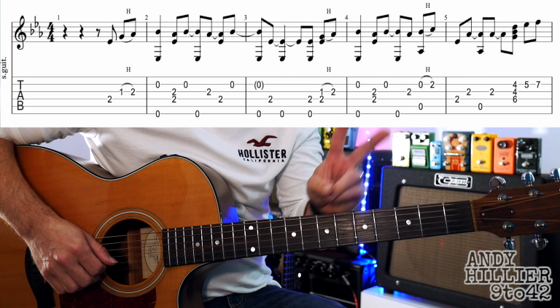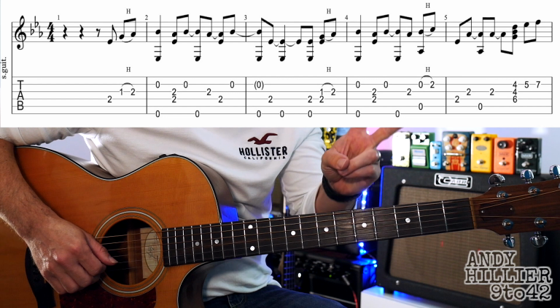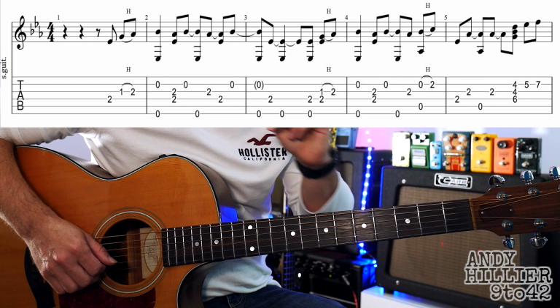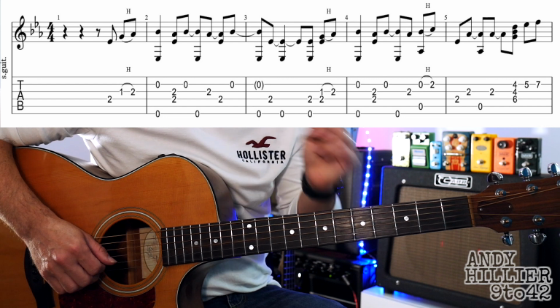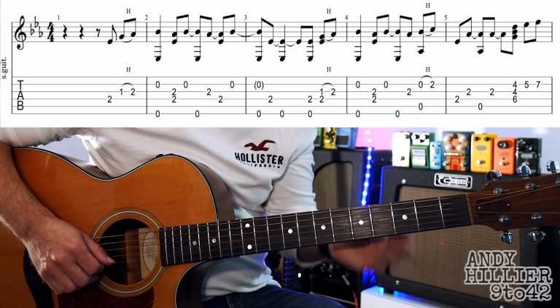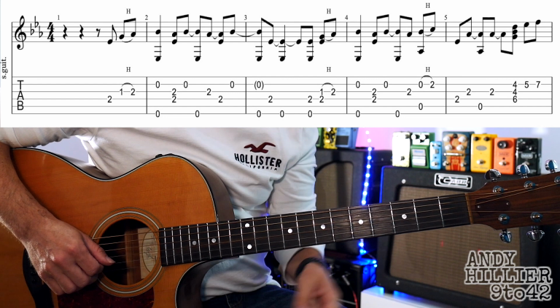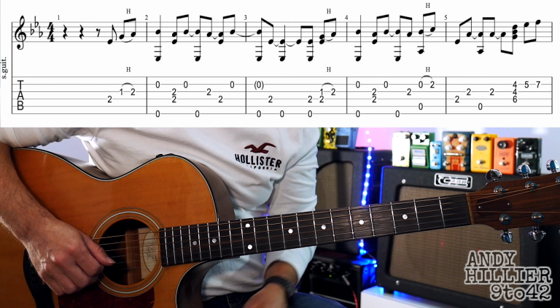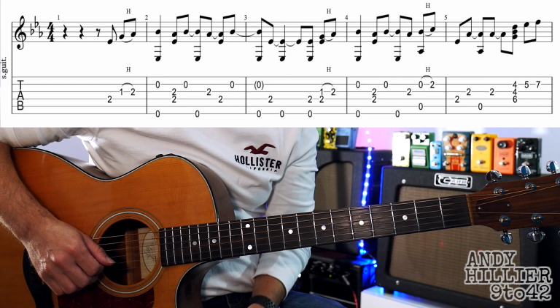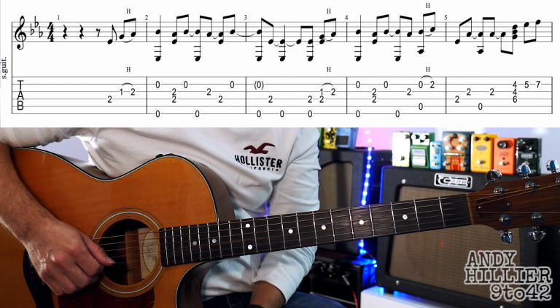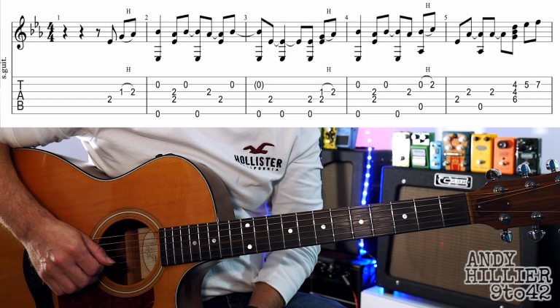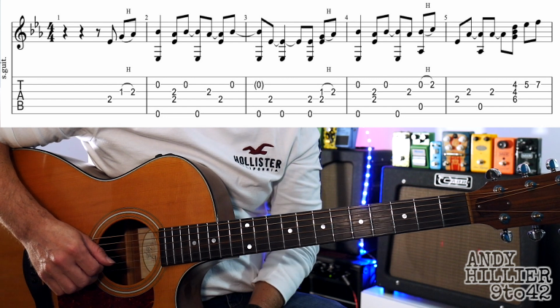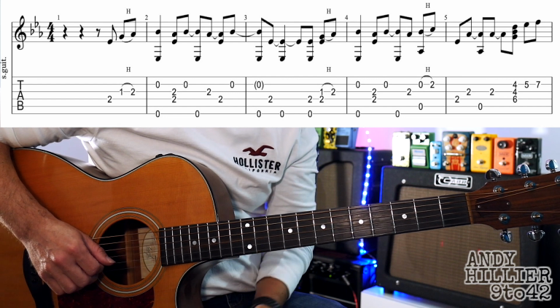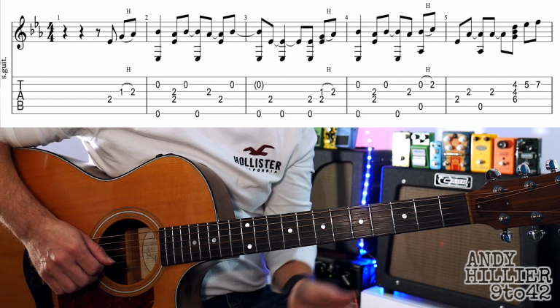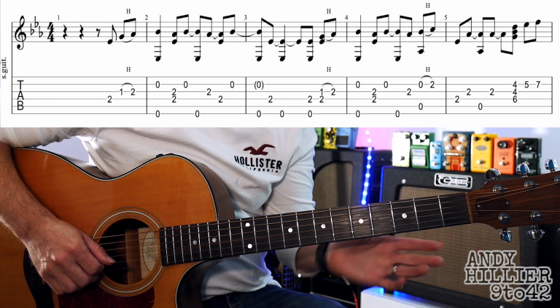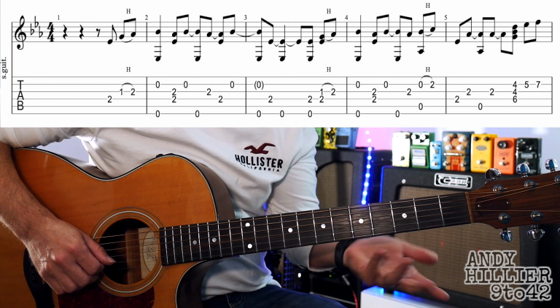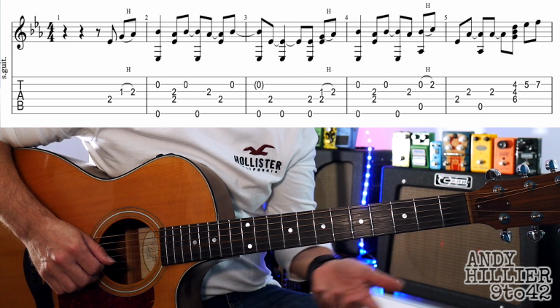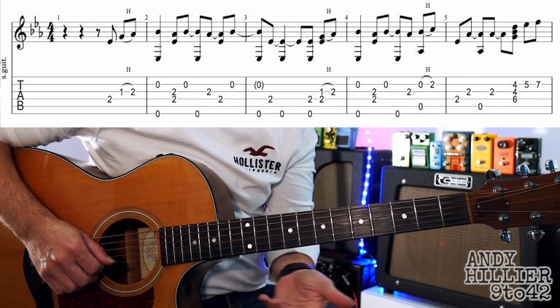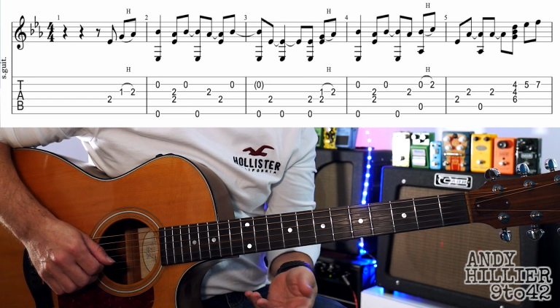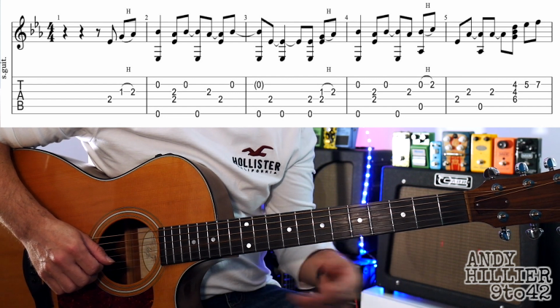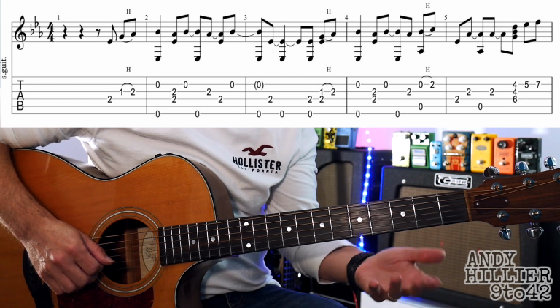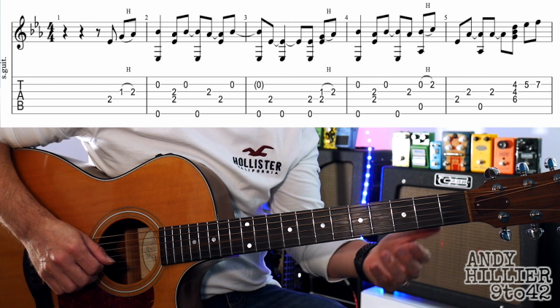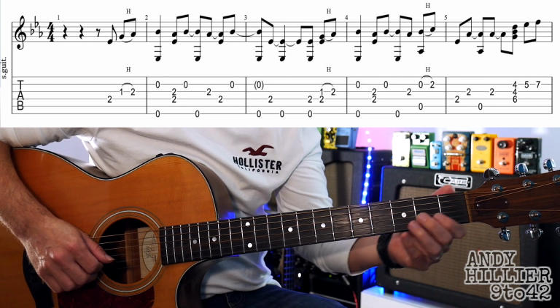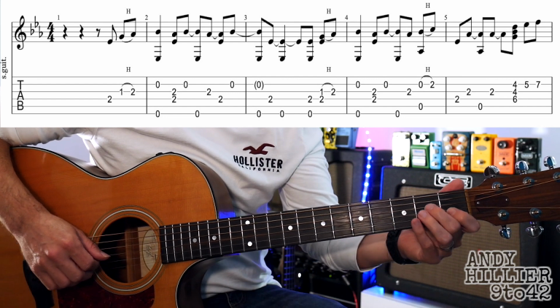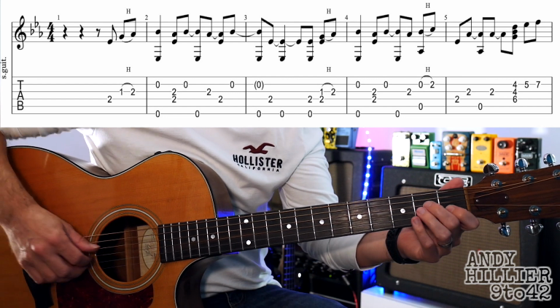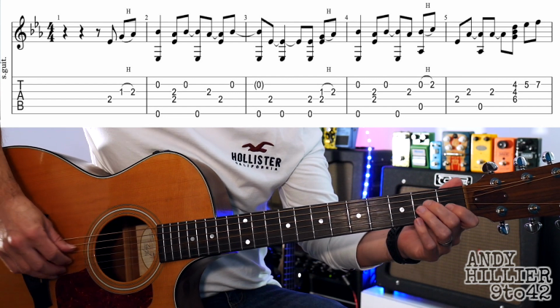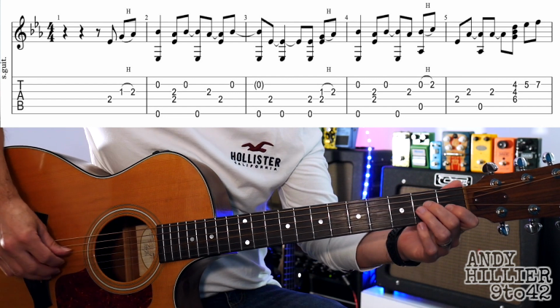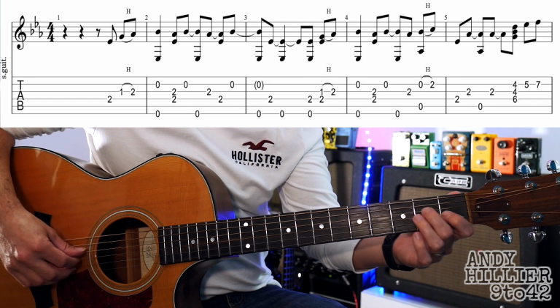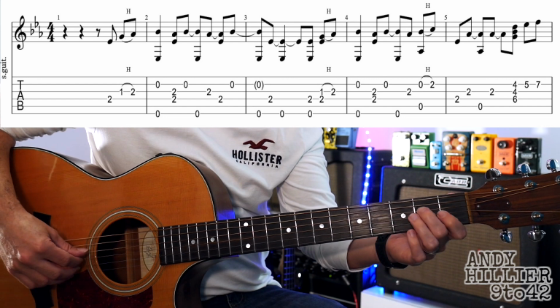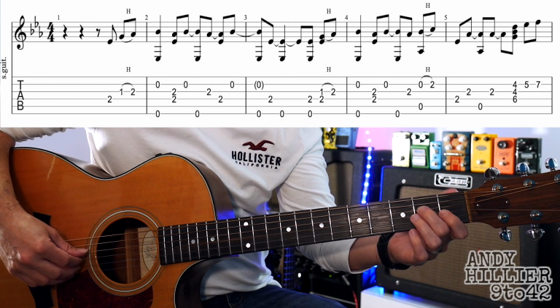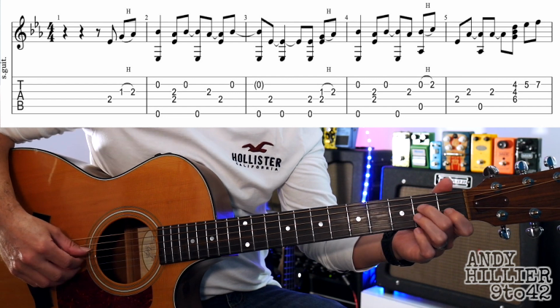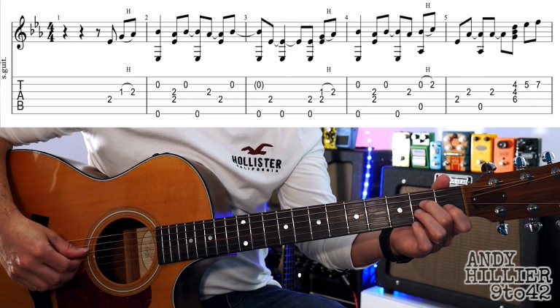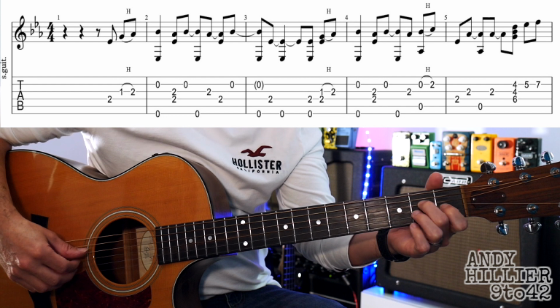We've got two lines to learn for the intro. I'm going to play it for you and then I'll teach you how to play it. So it sounds like this.